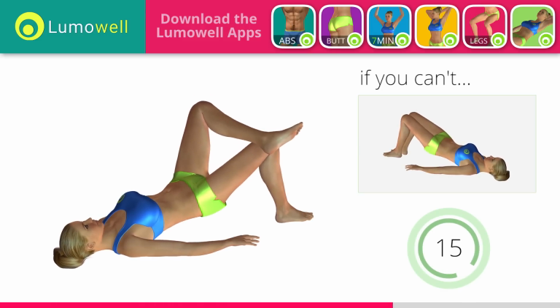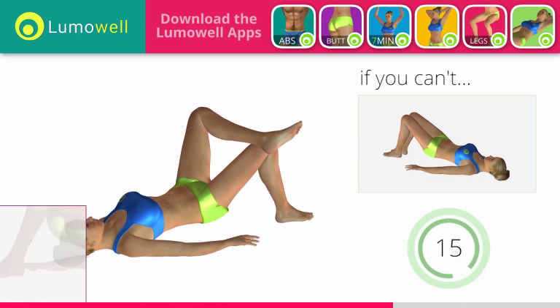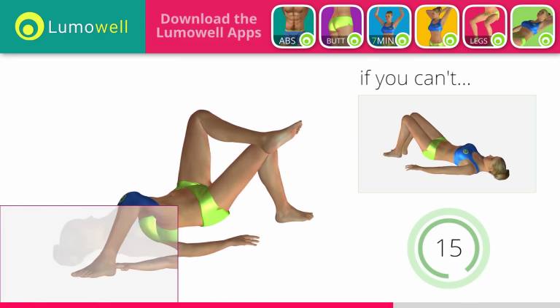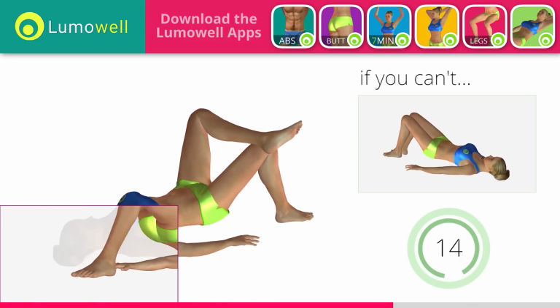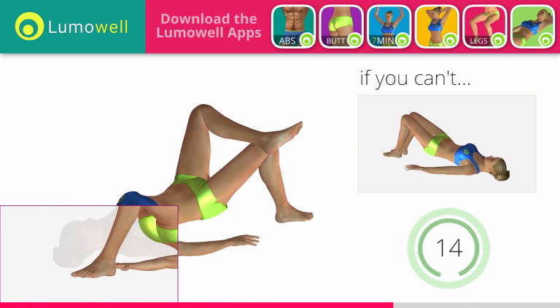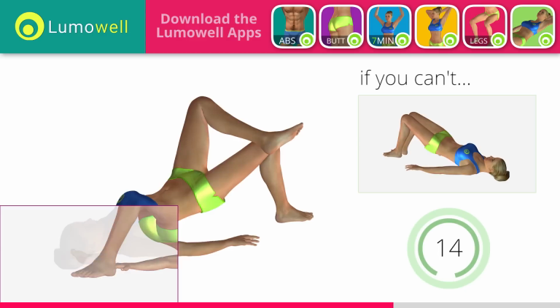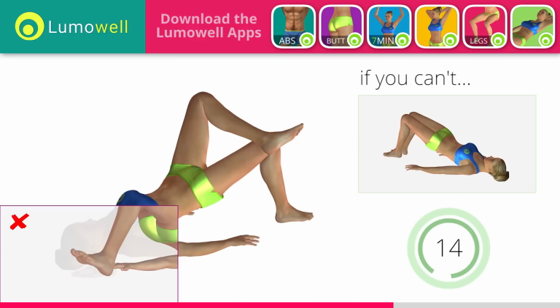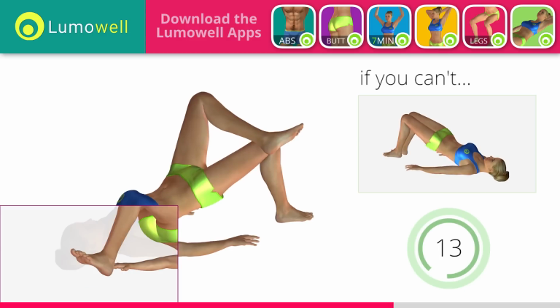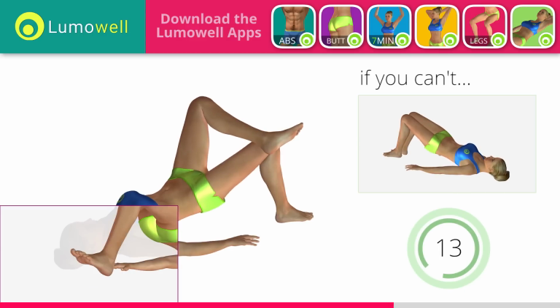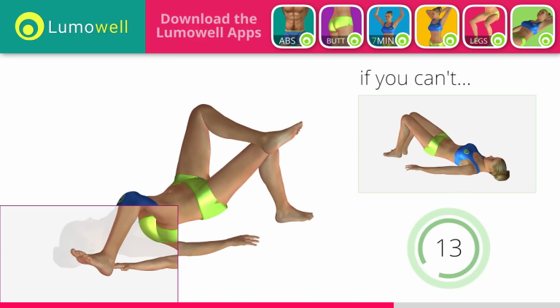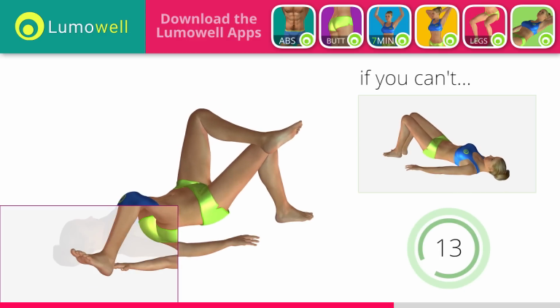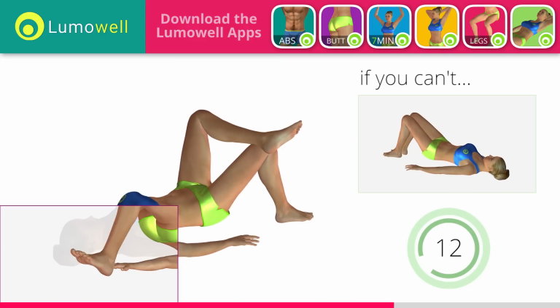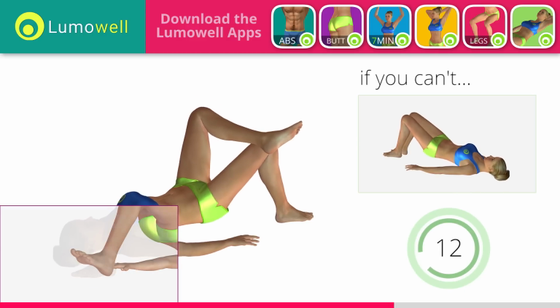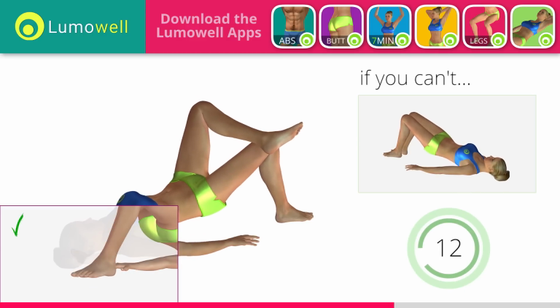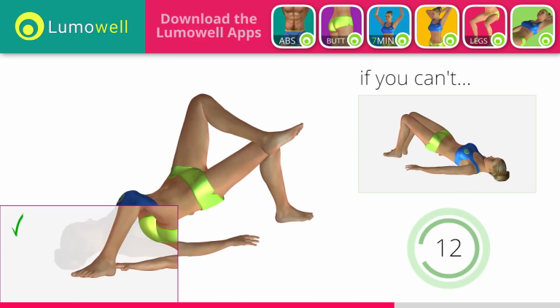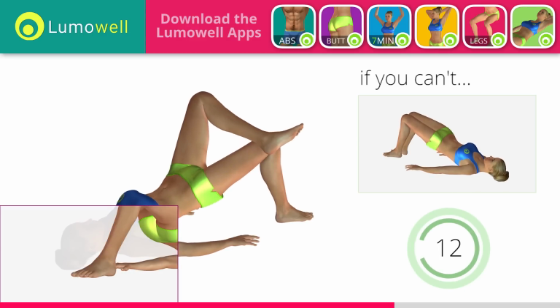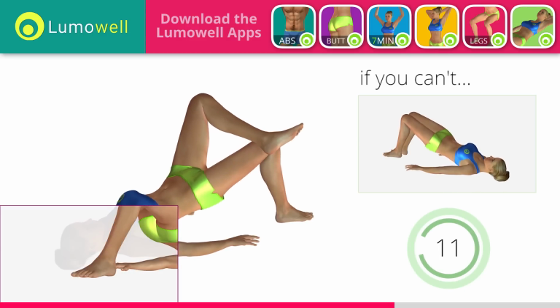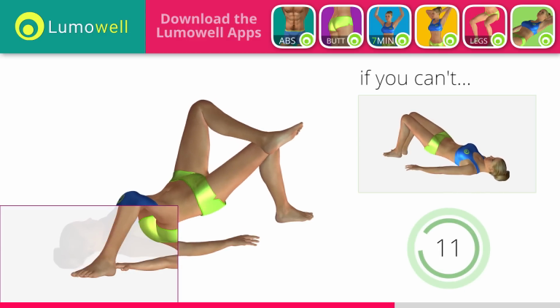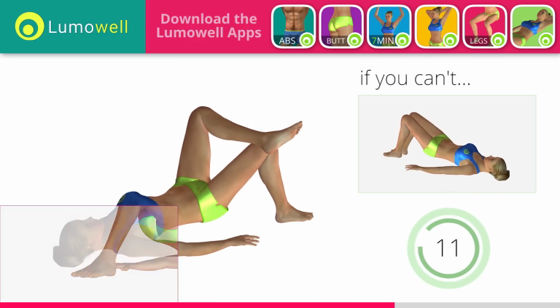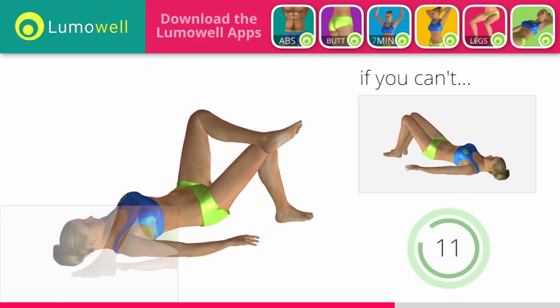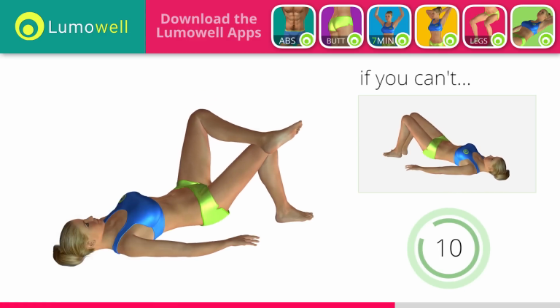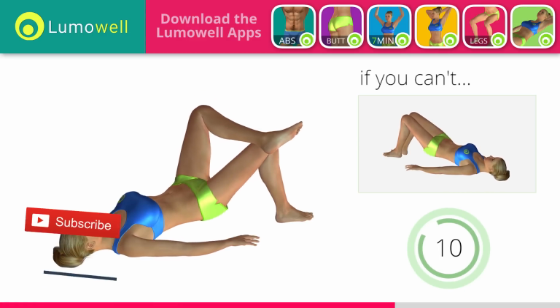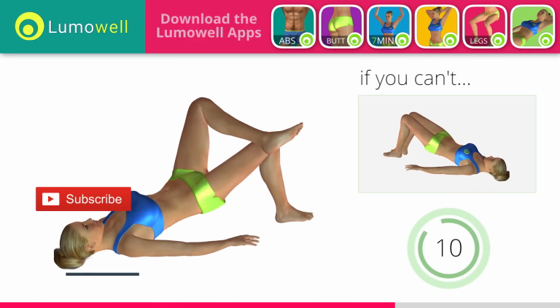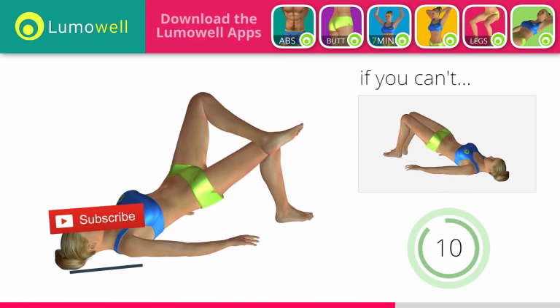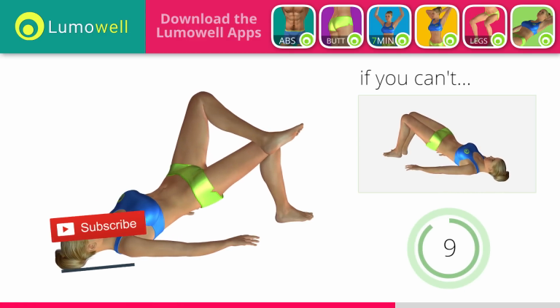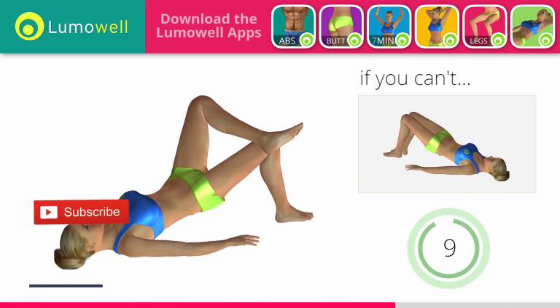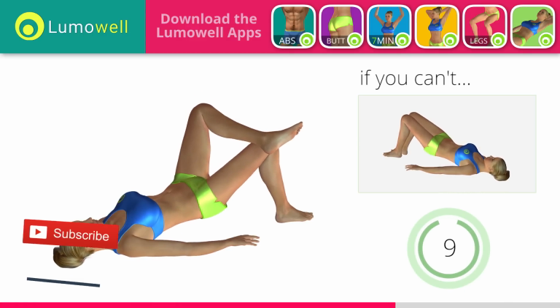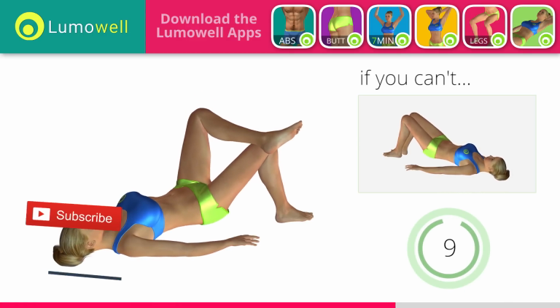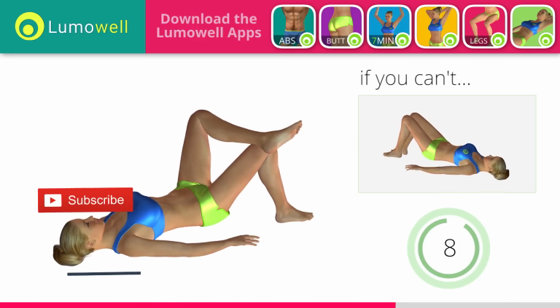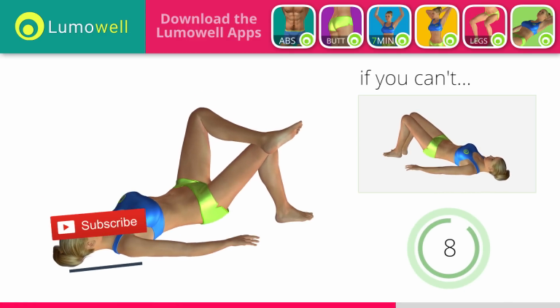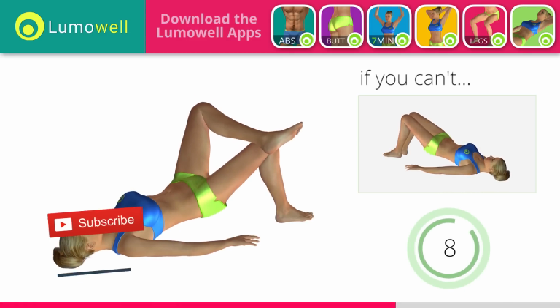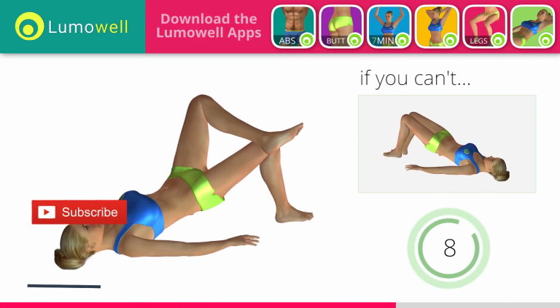Make sure to keep your feet constantly well placed on the floor. Subscribe to the channel to receive new videos.